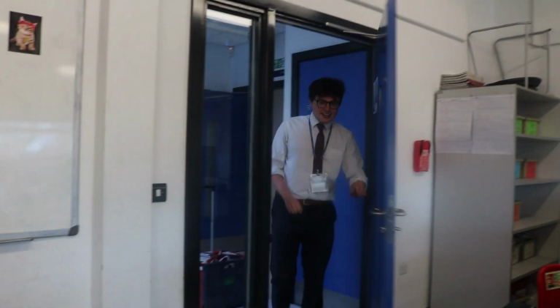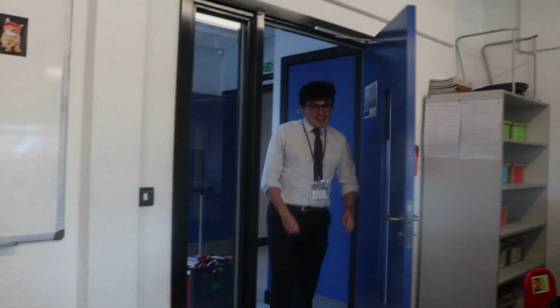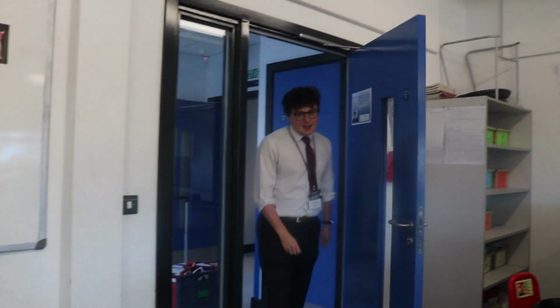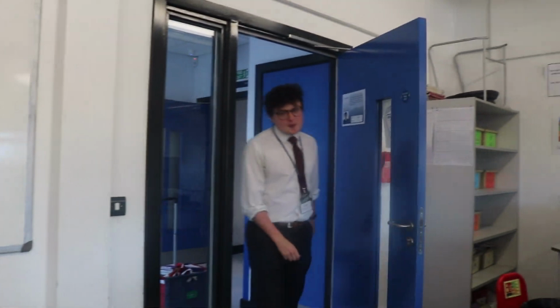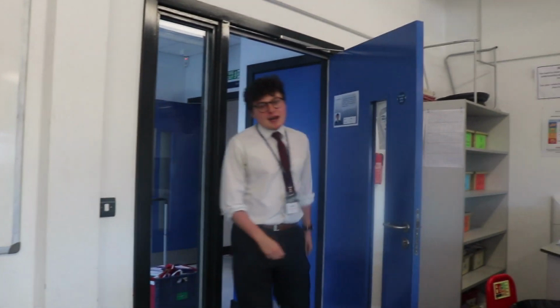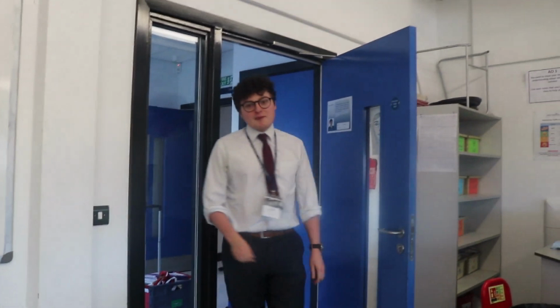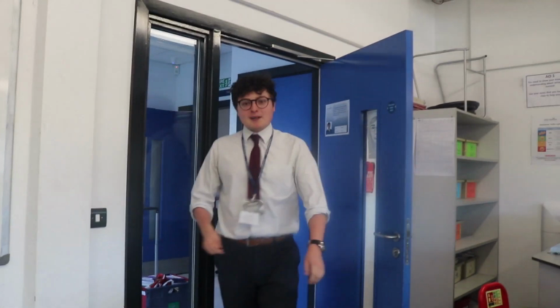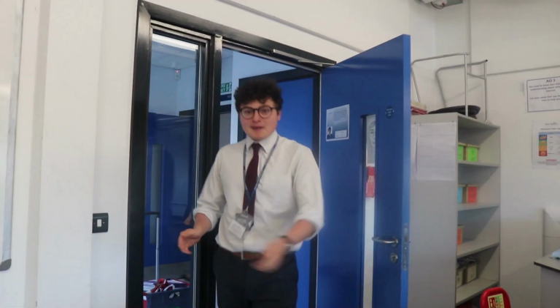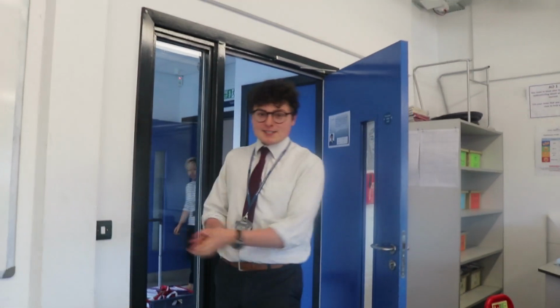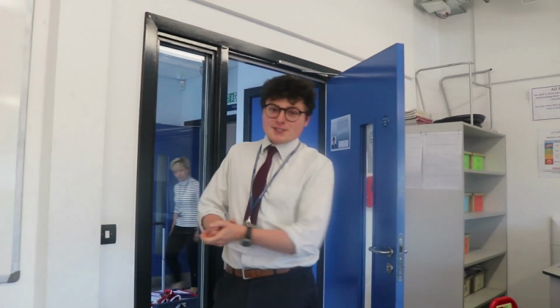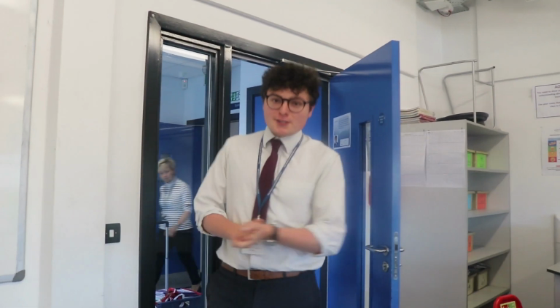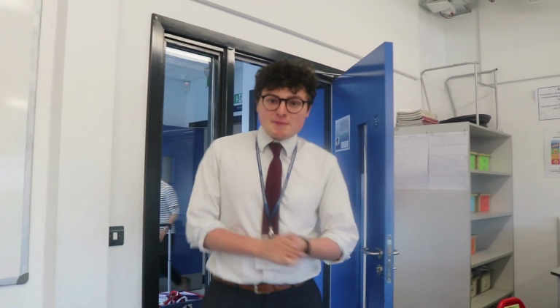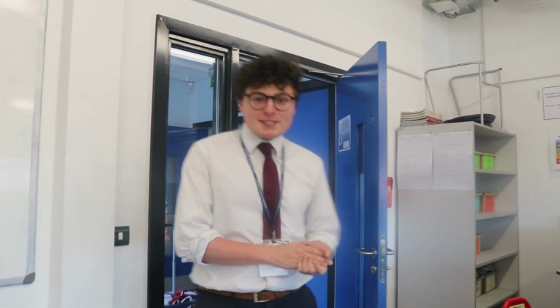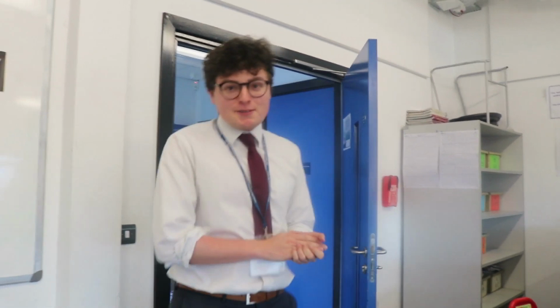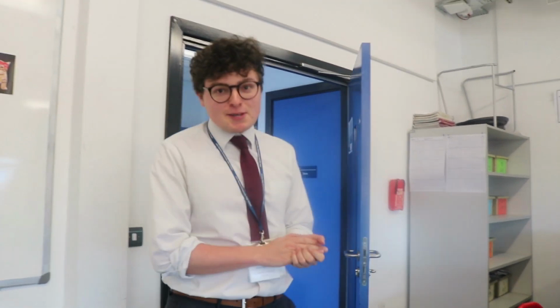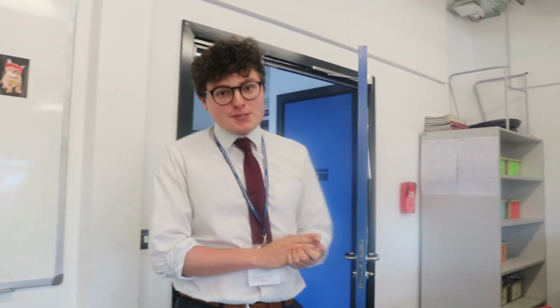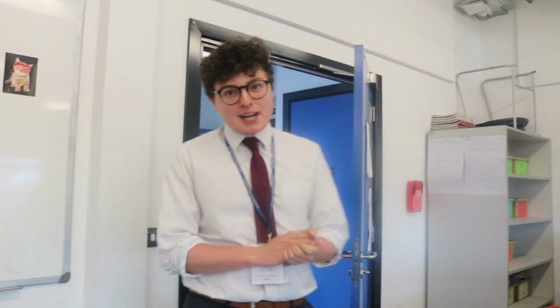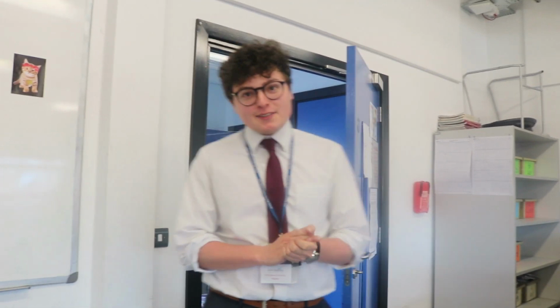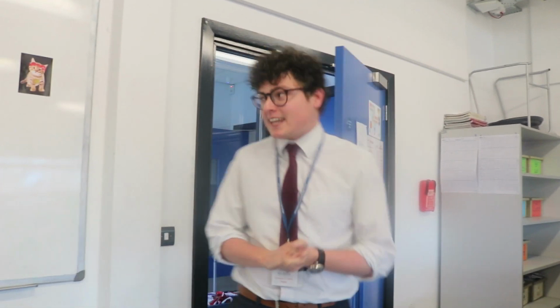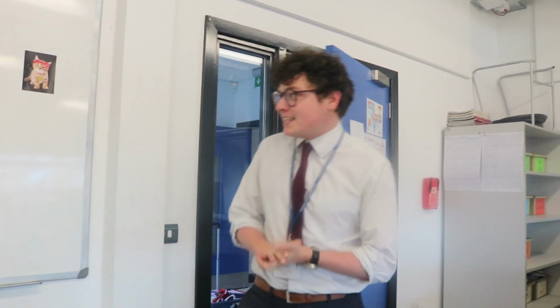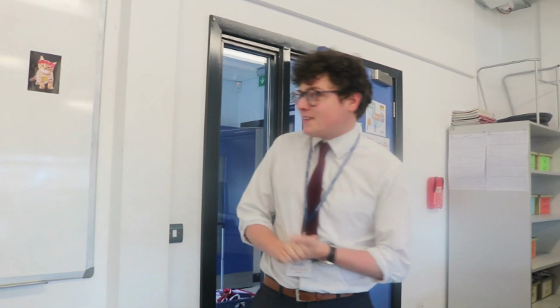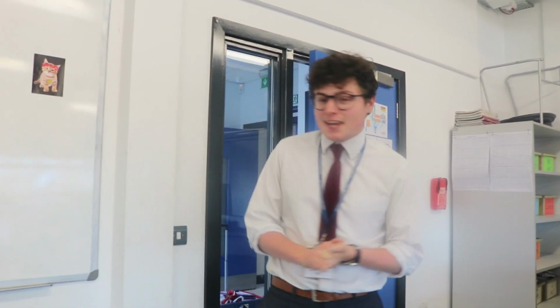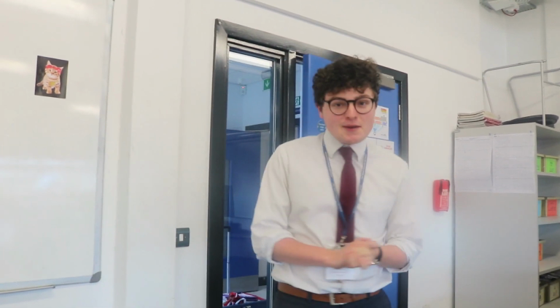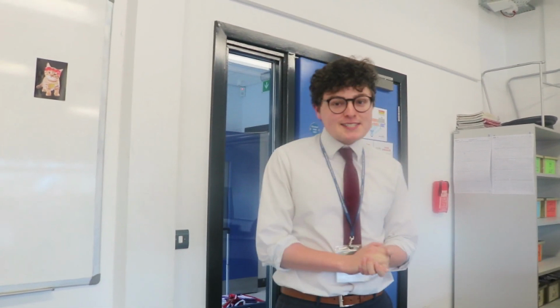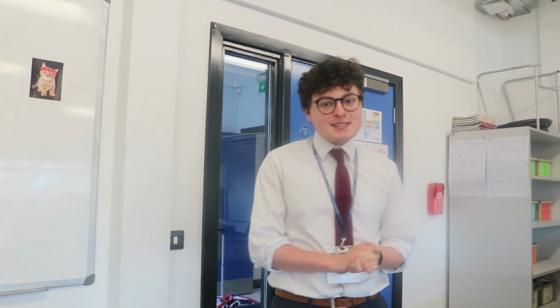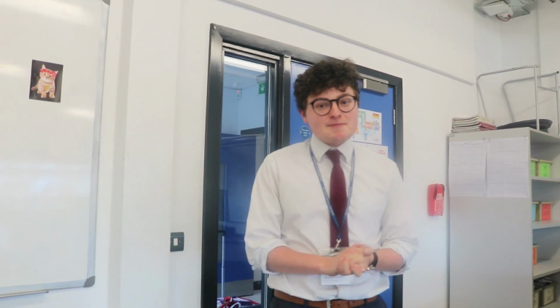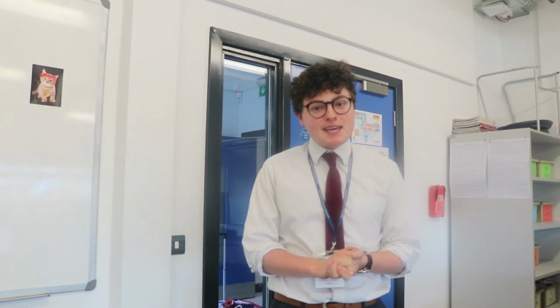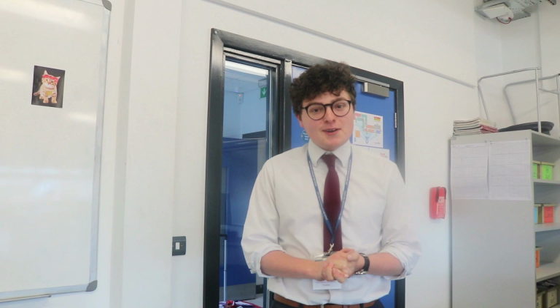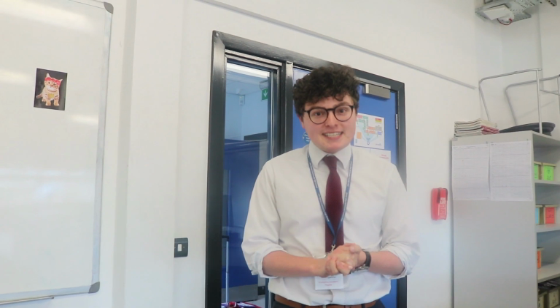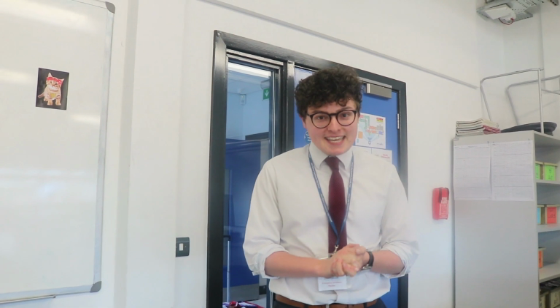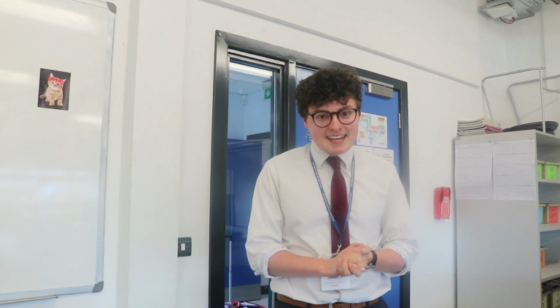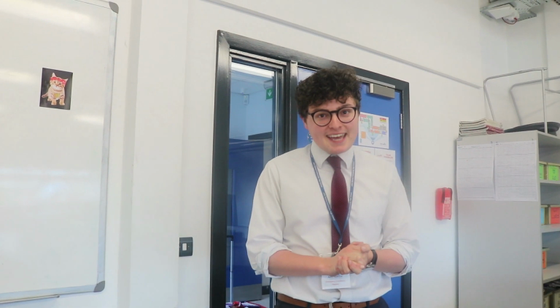Hello and welcome back to the John Spence YouTube channel. Today's video is going to be on DNA.